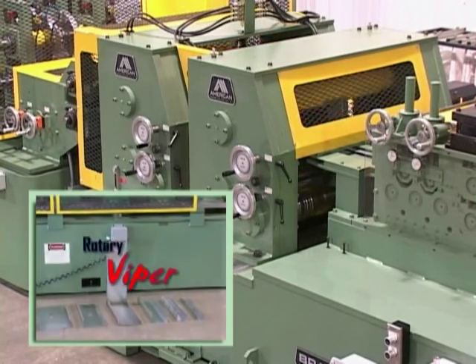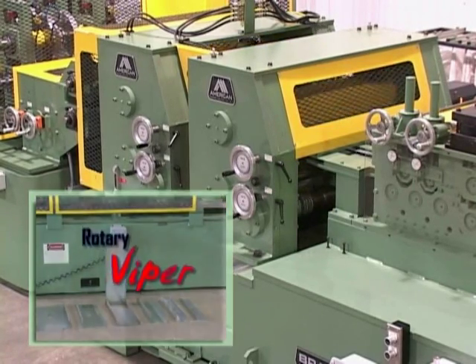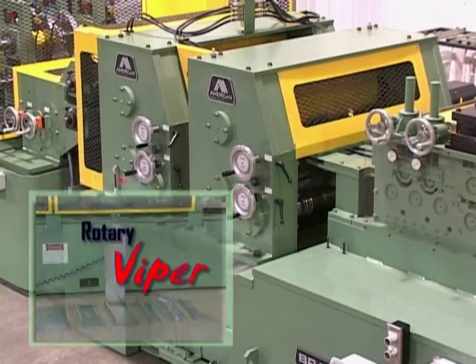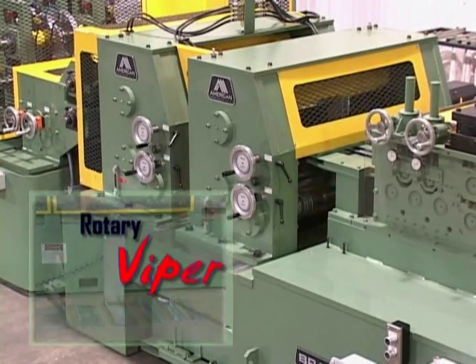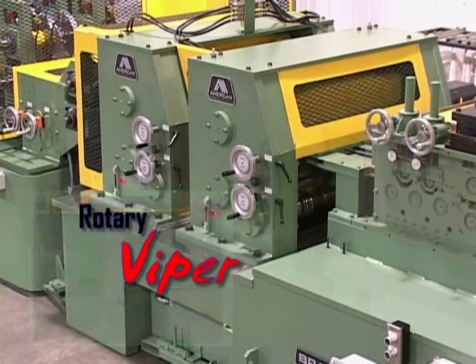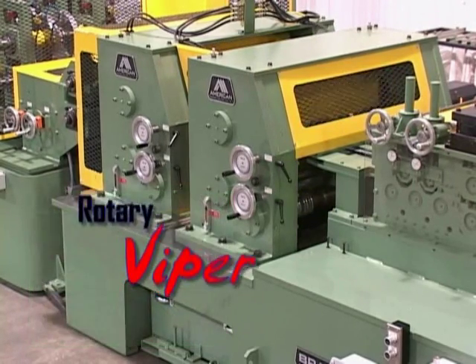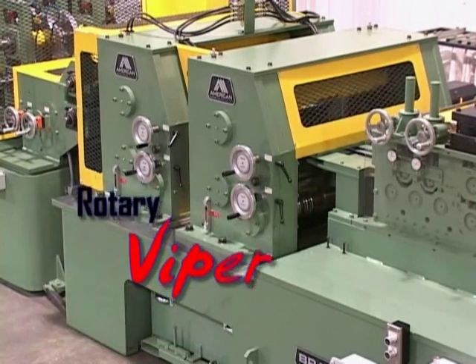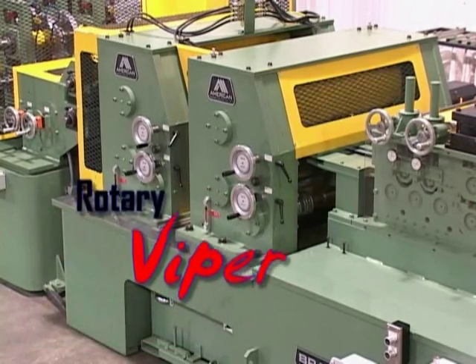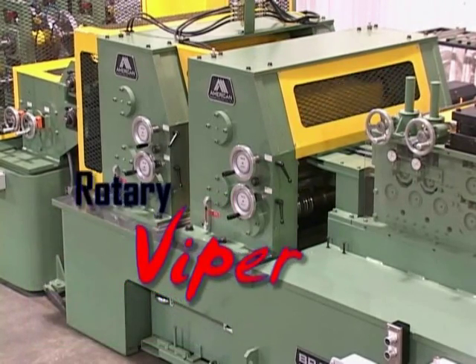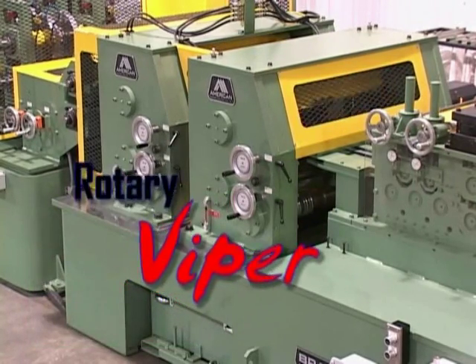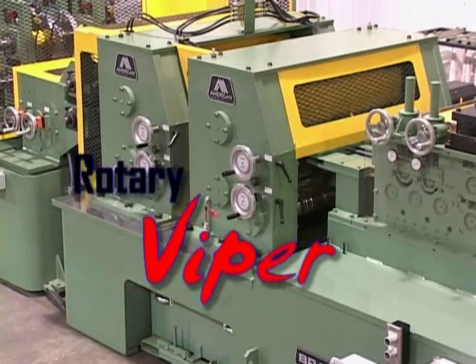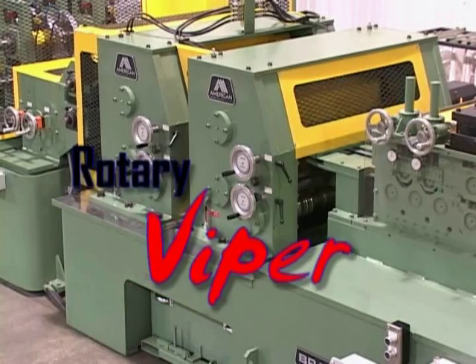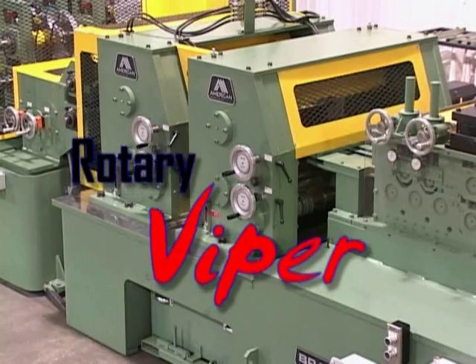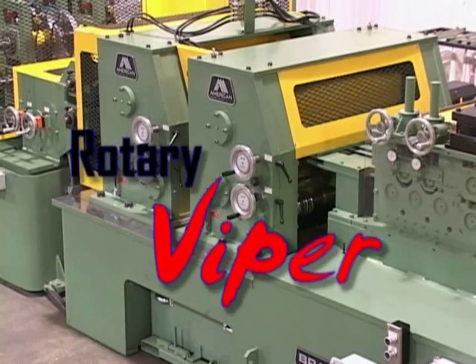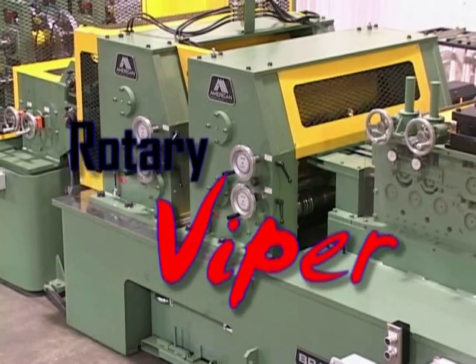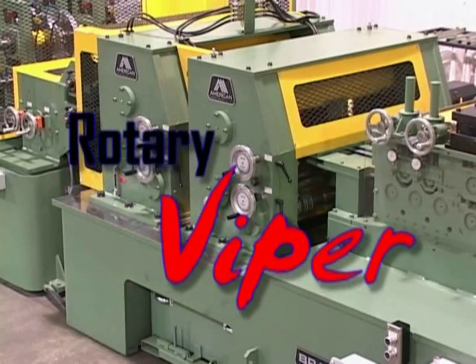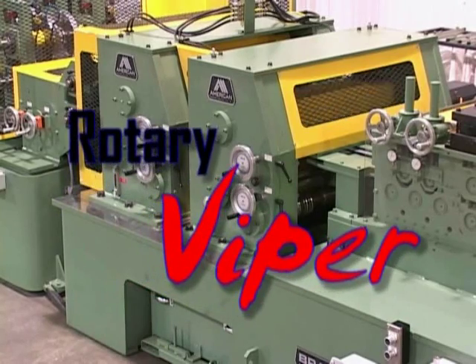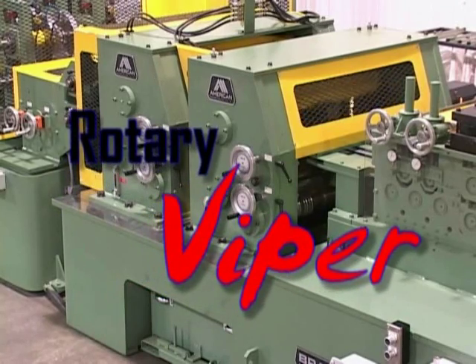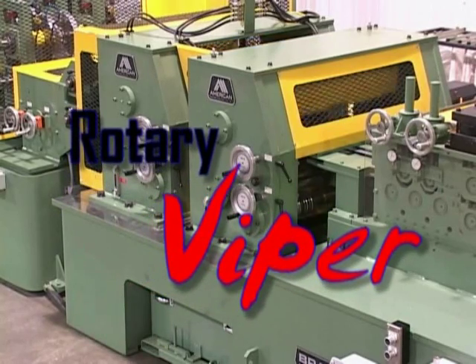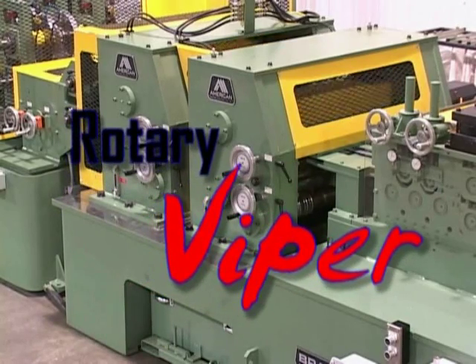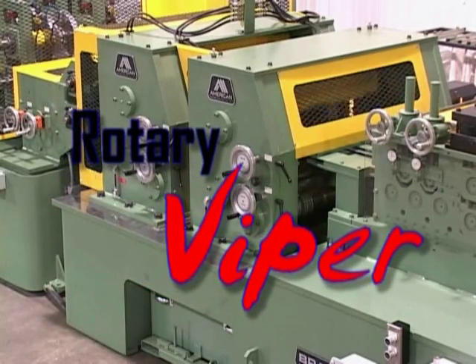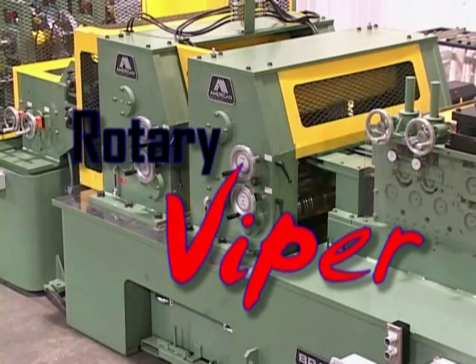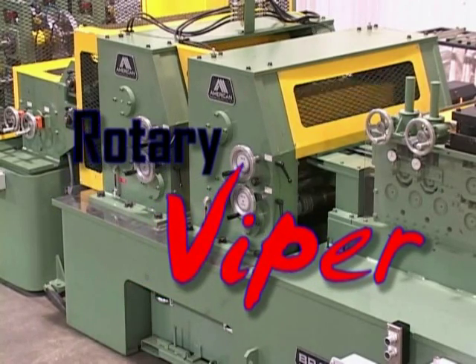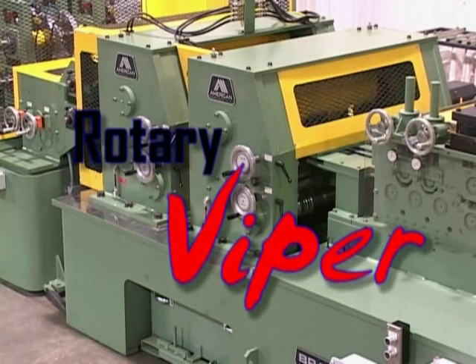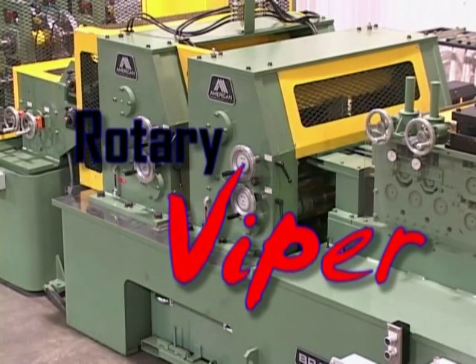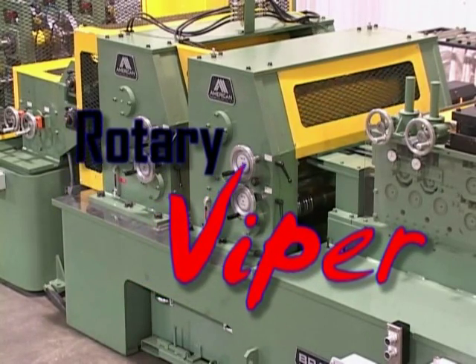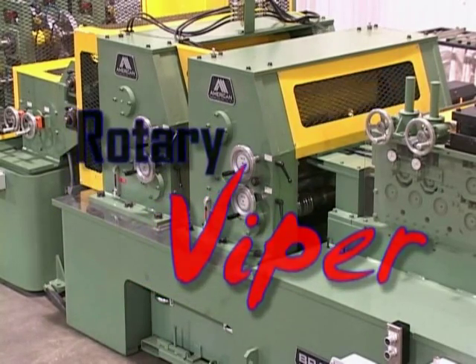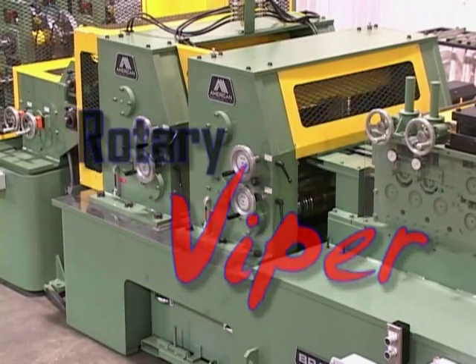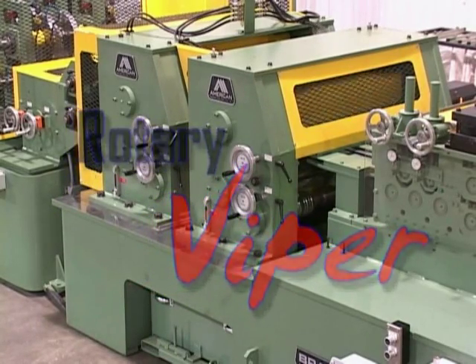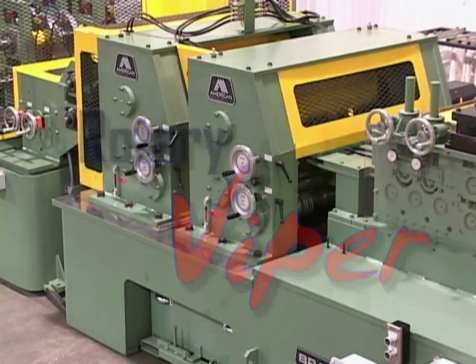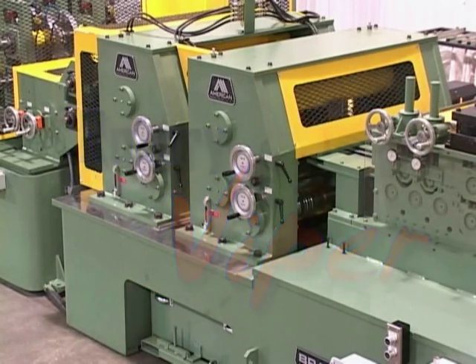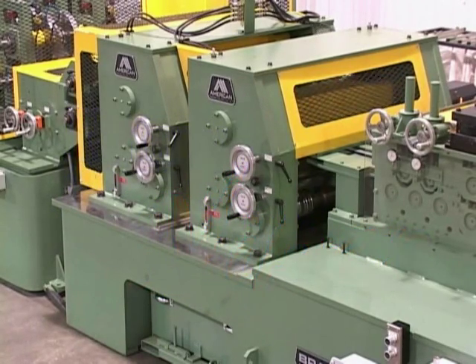The AM300 and Viper Rotary technology, forming a better future.